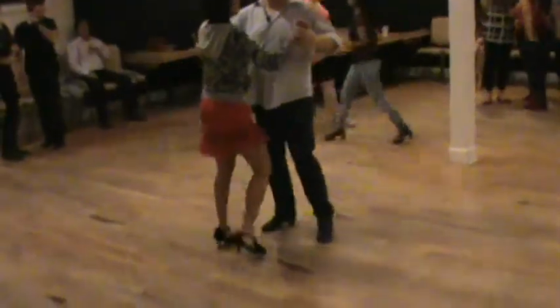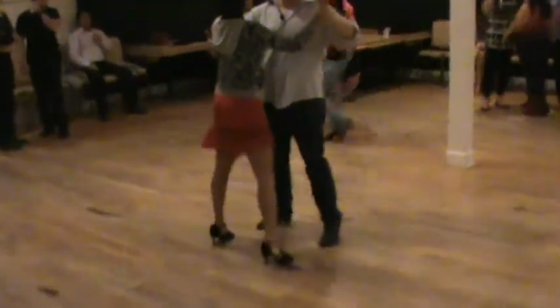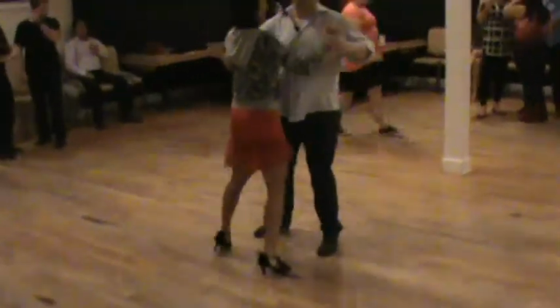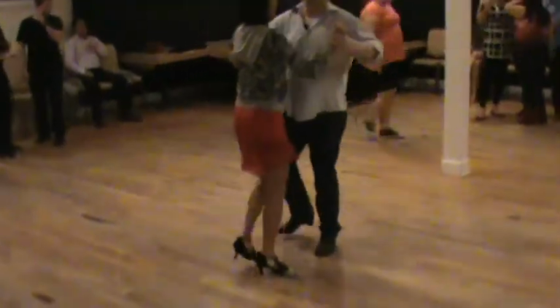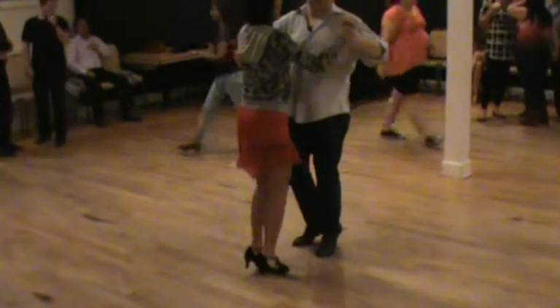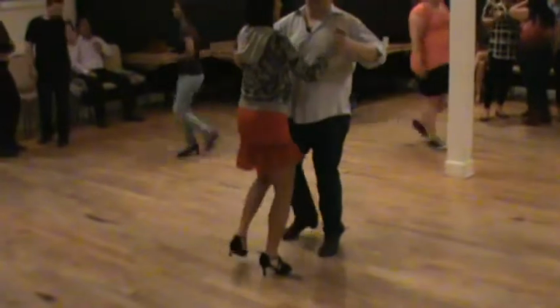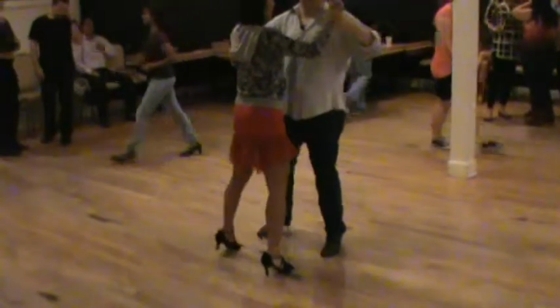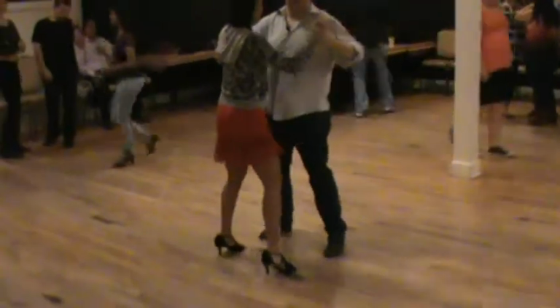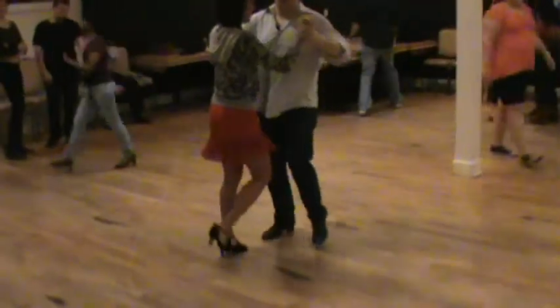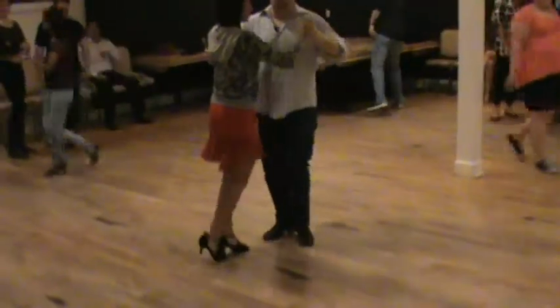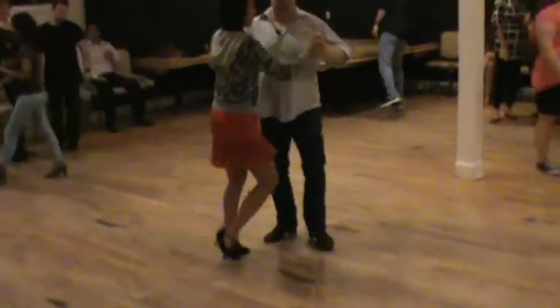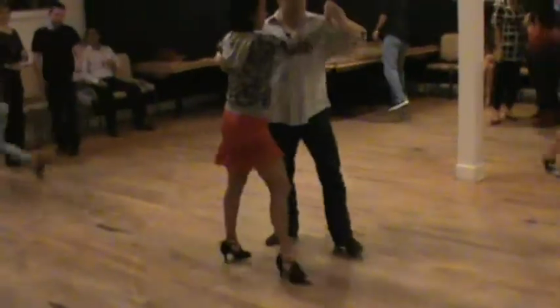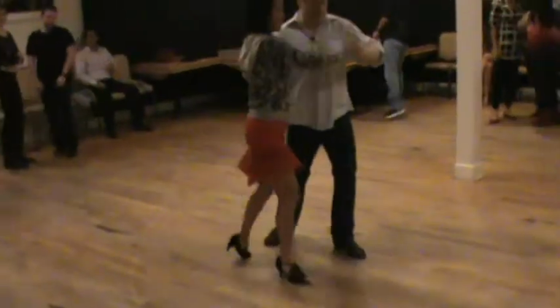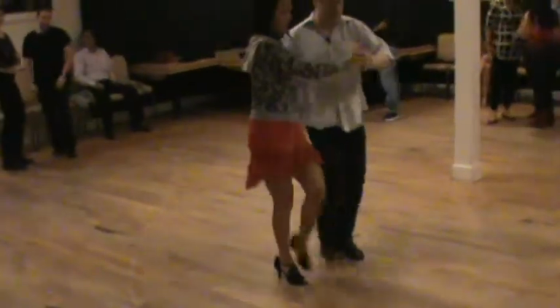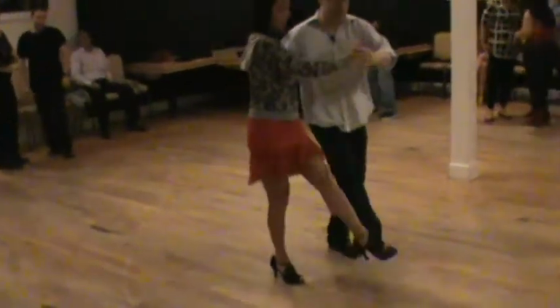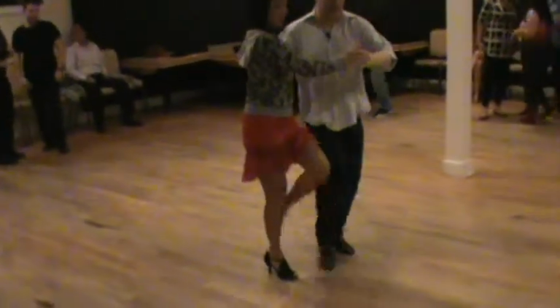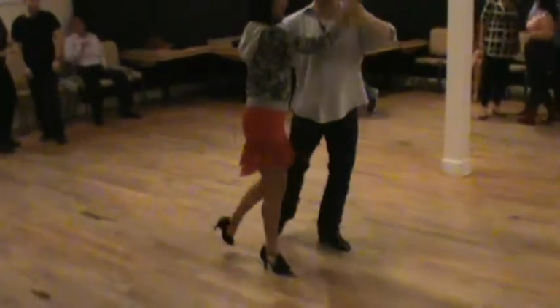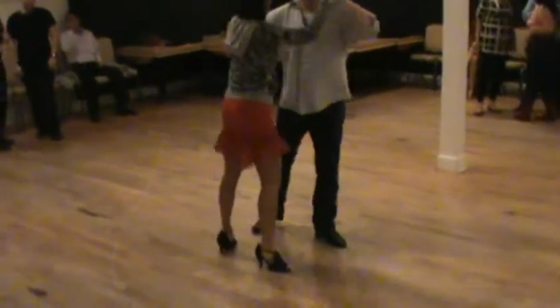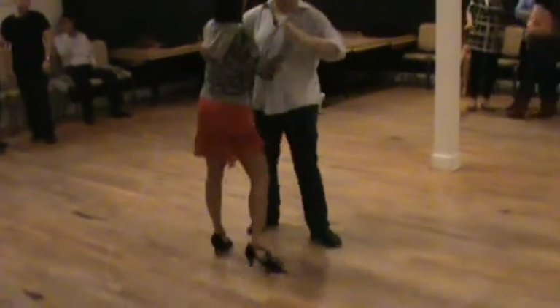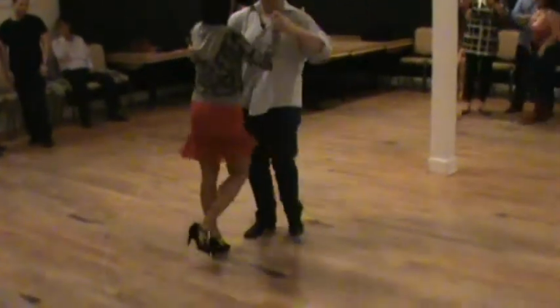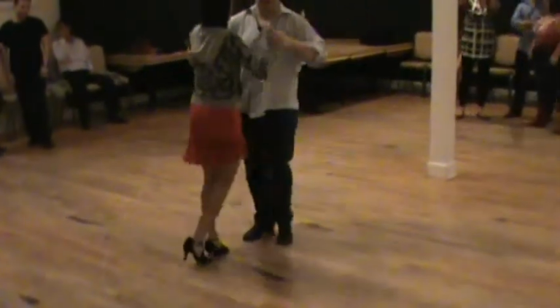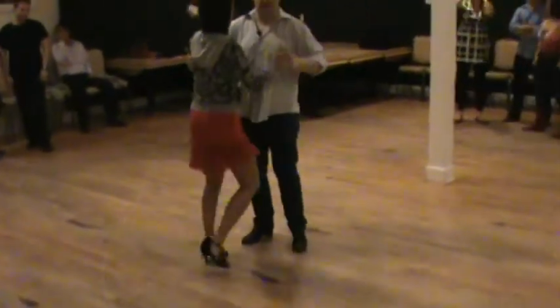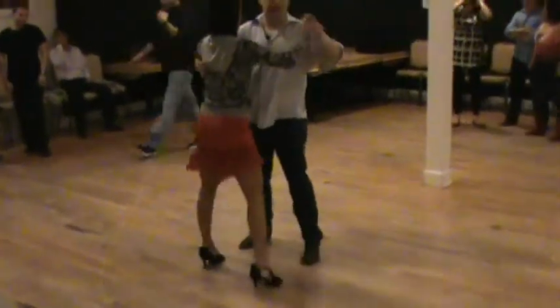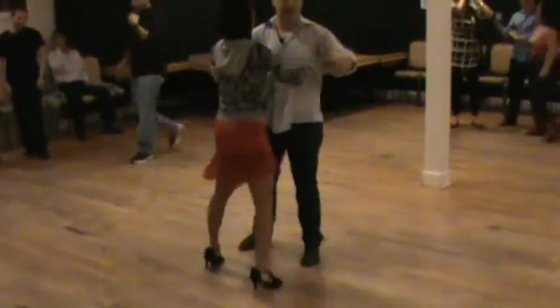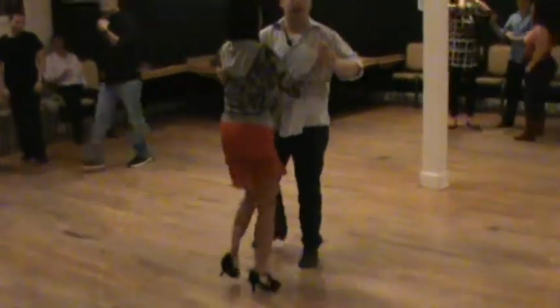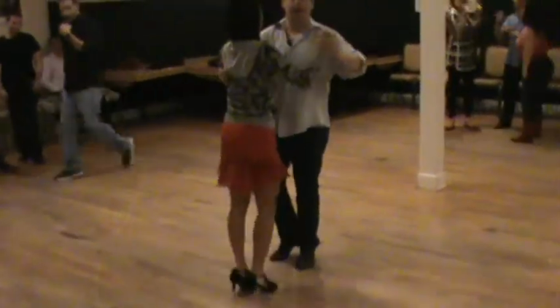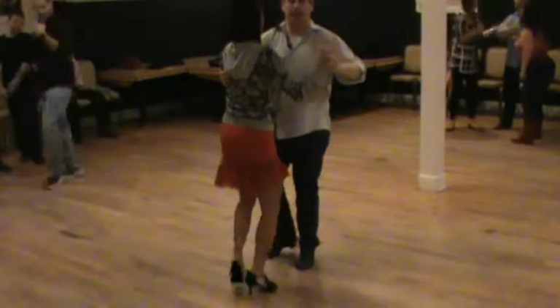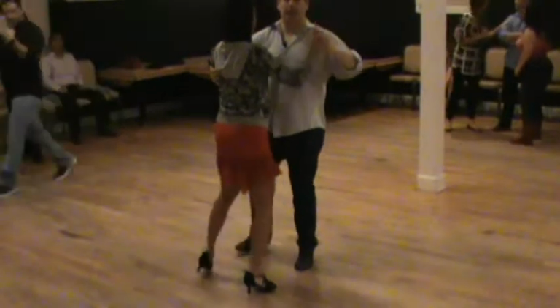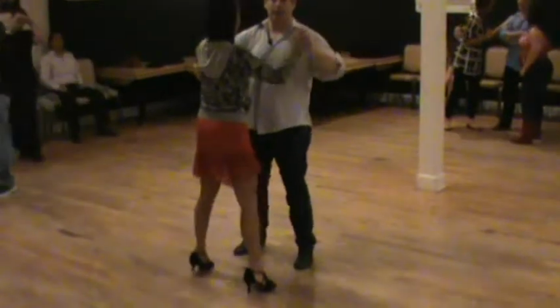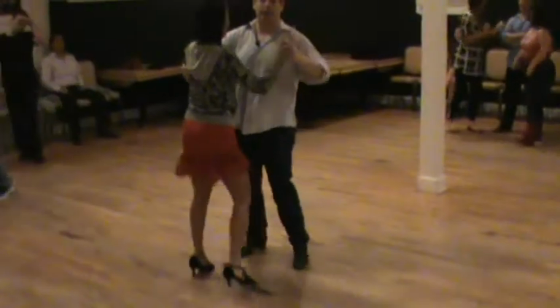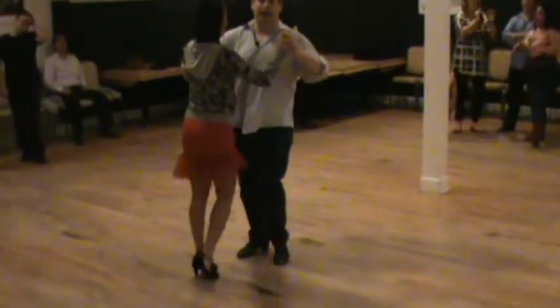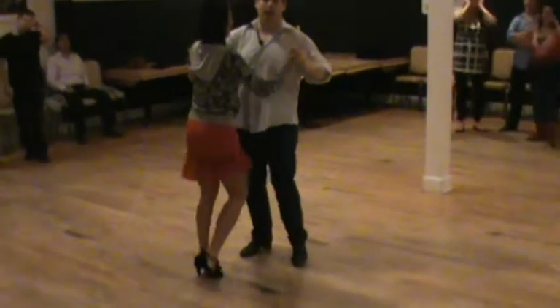There are a couple moves we can do from here. Tonight I taught La Petita. One, three, kick, together. One, three. And then we go into Abajo.